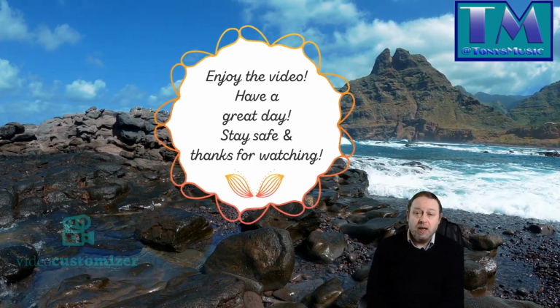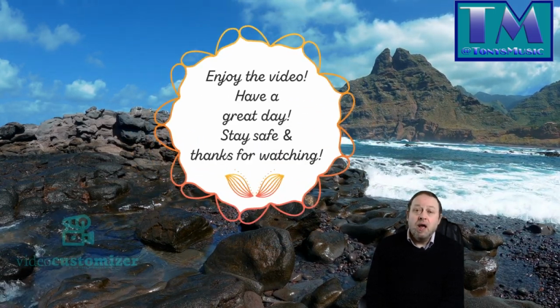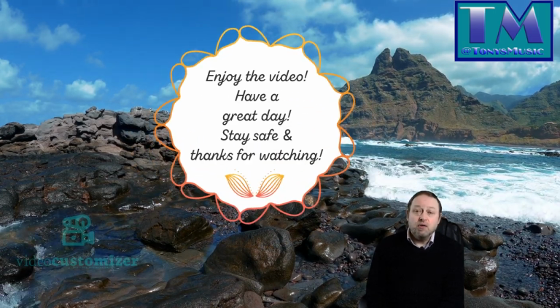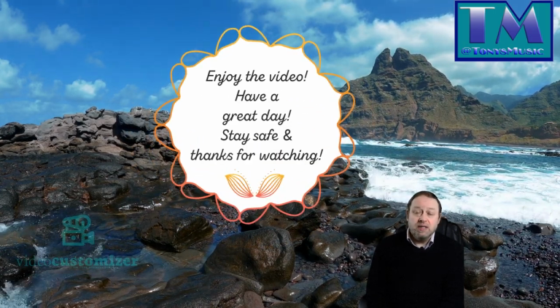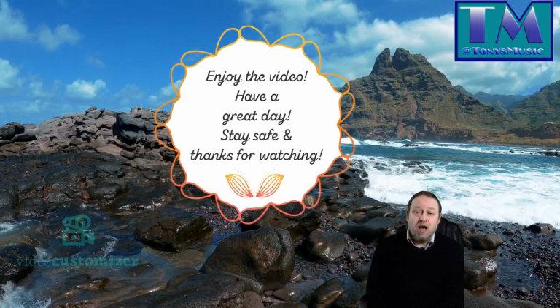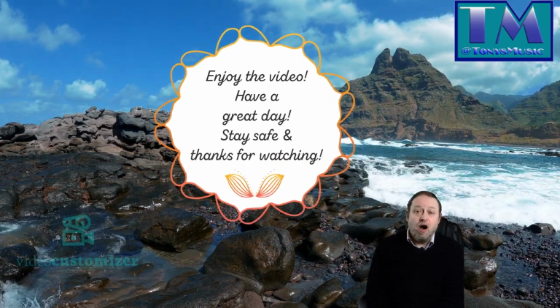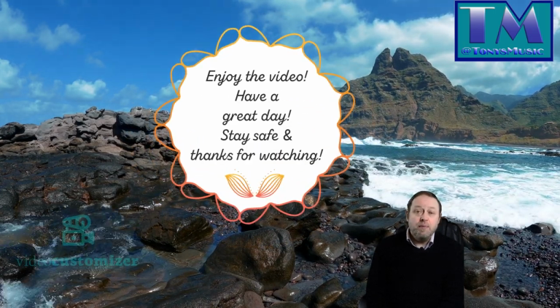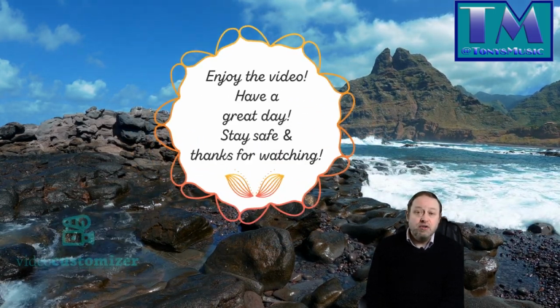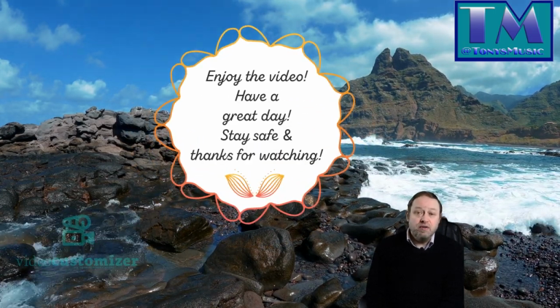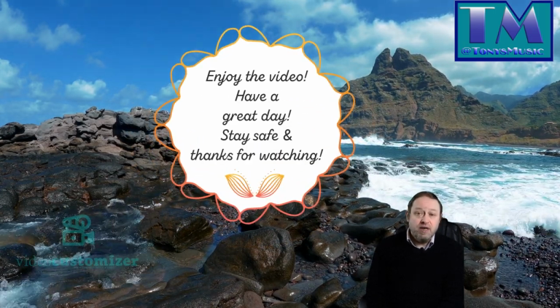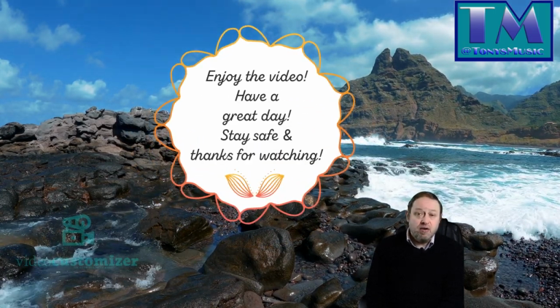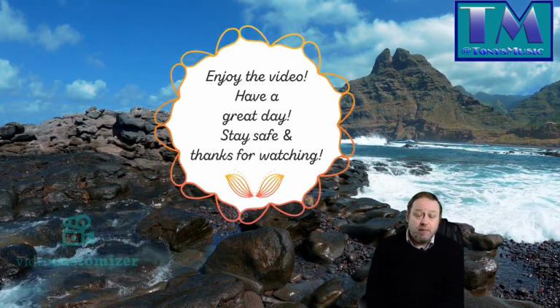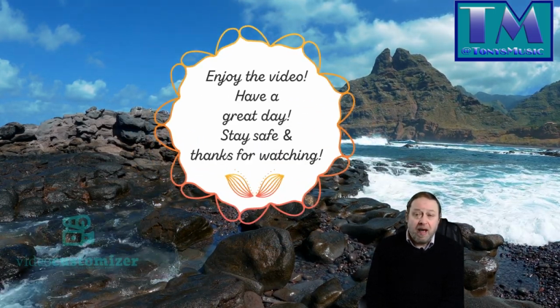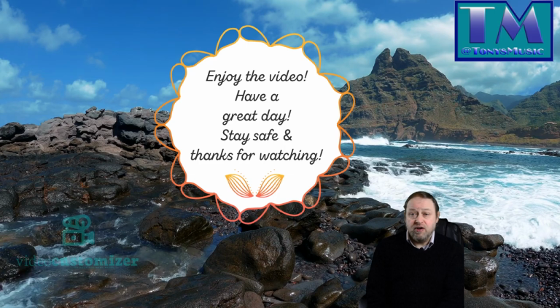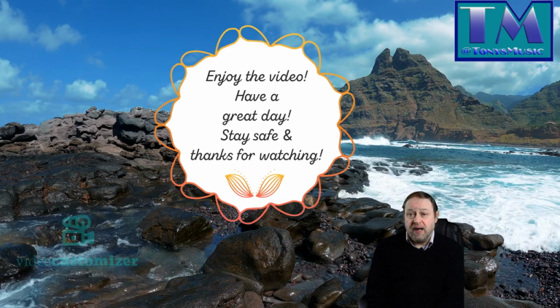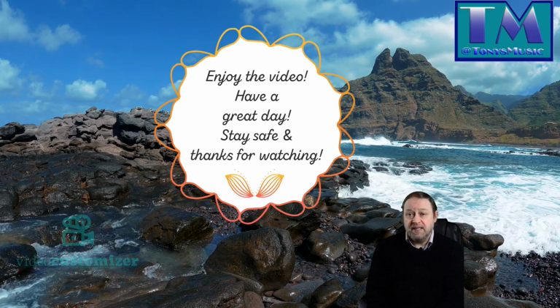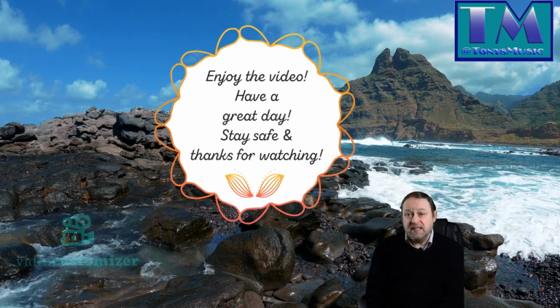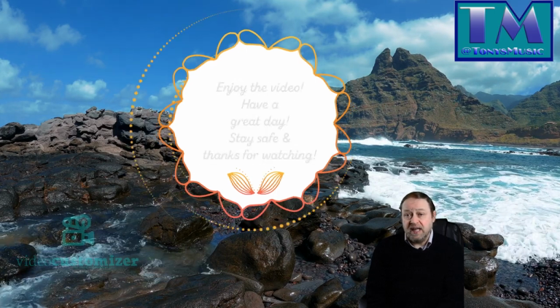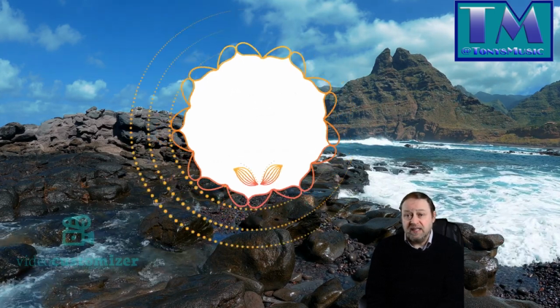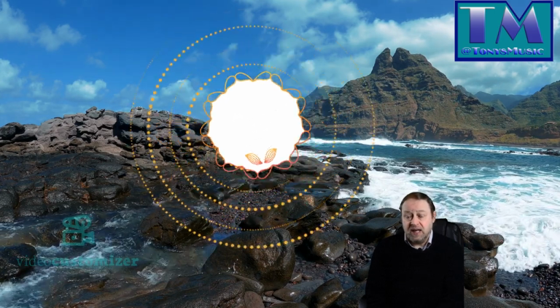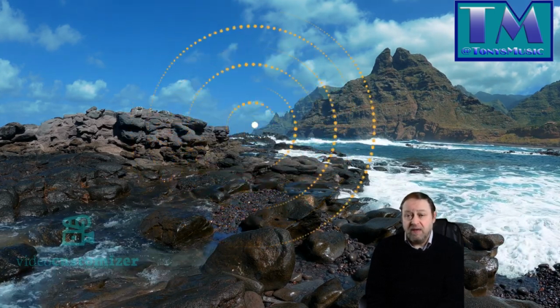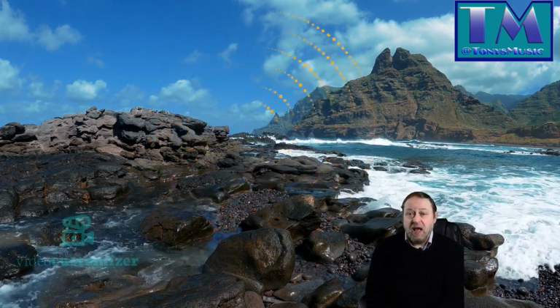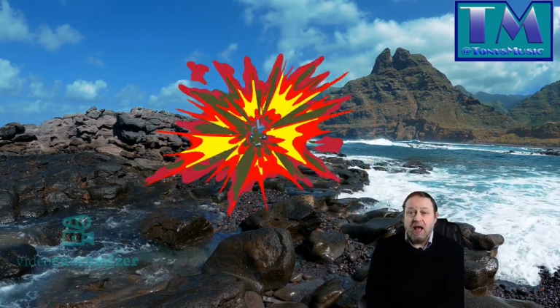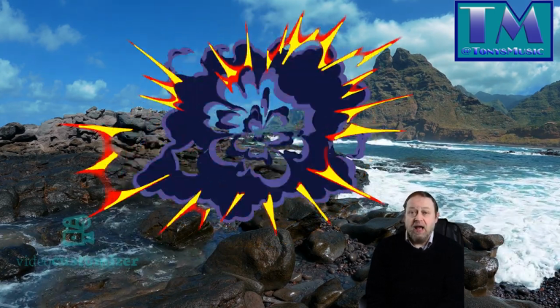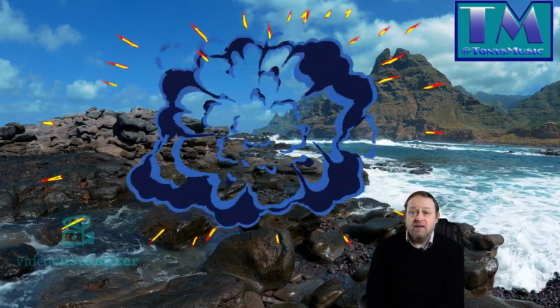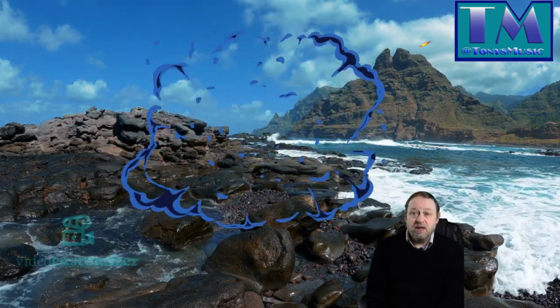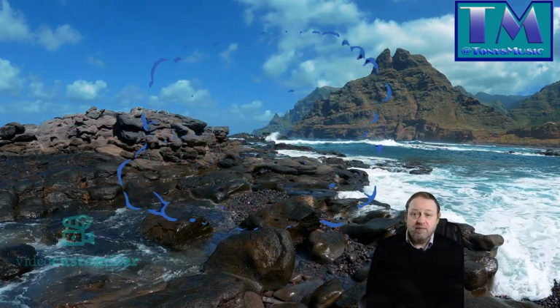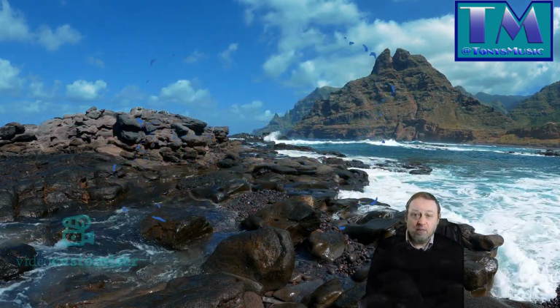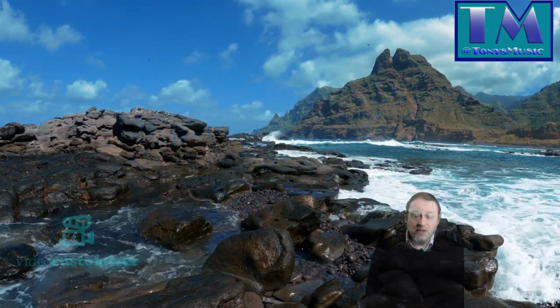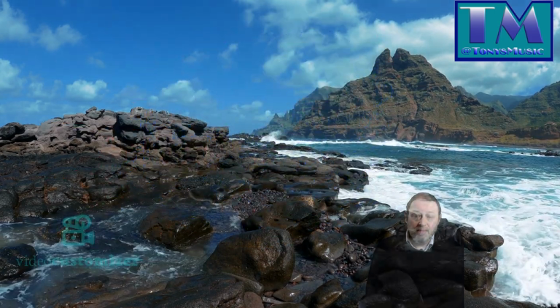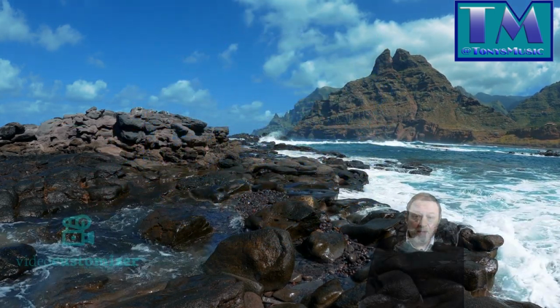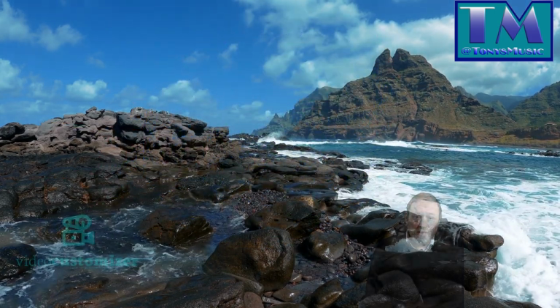I hope you enjoyed the video. Have a great day, stay safe, and thank you for watching.